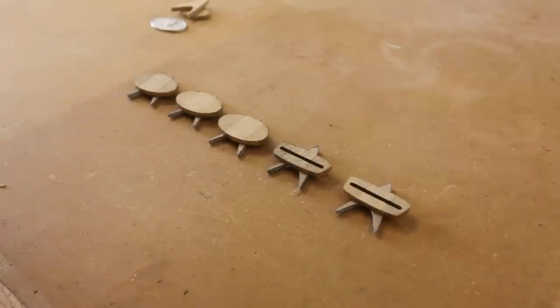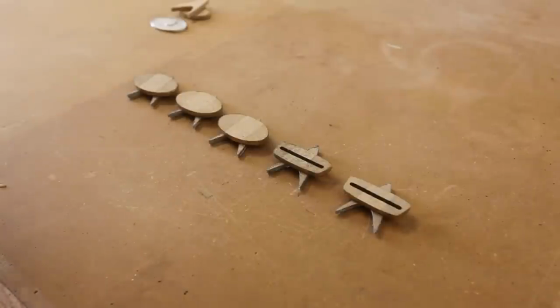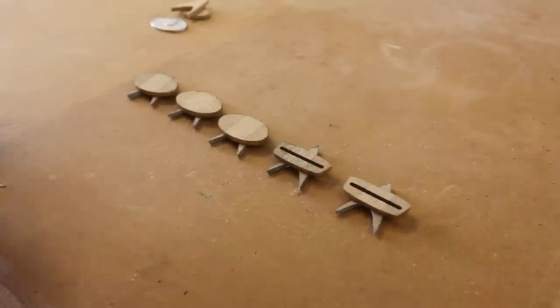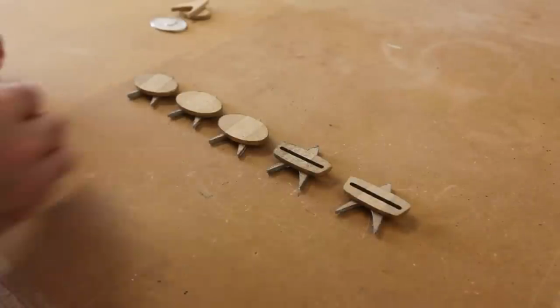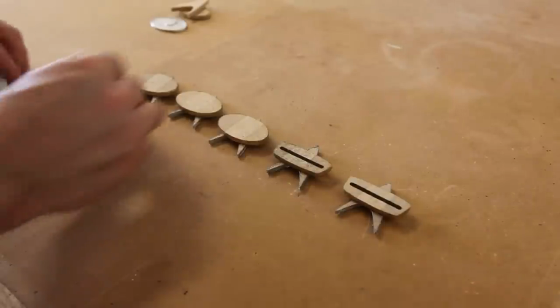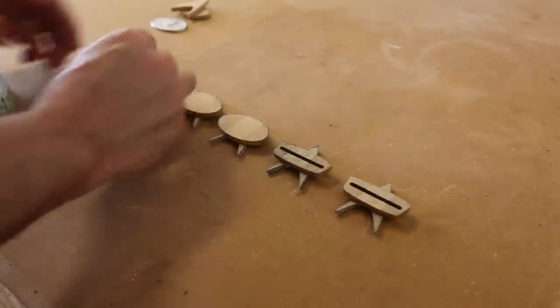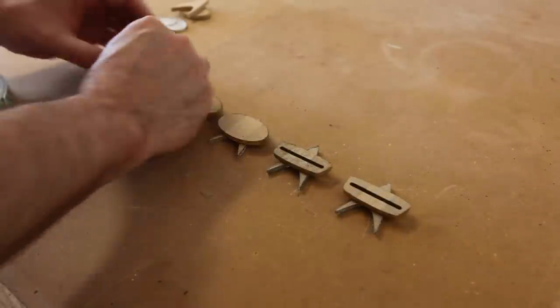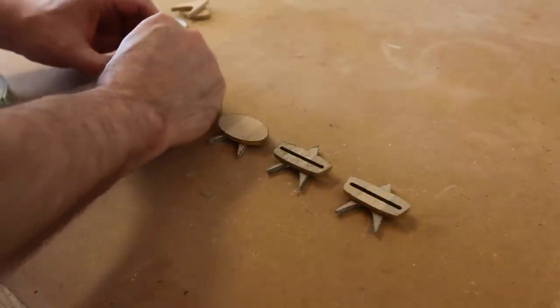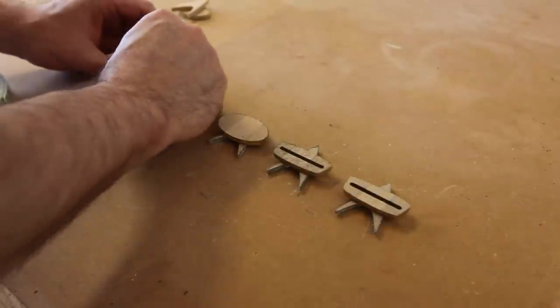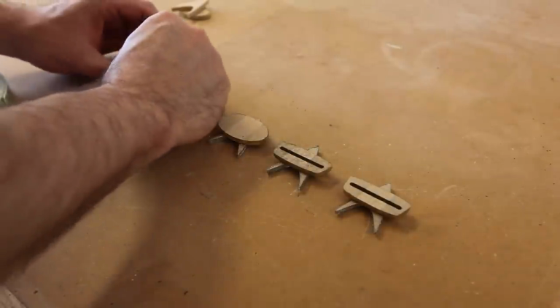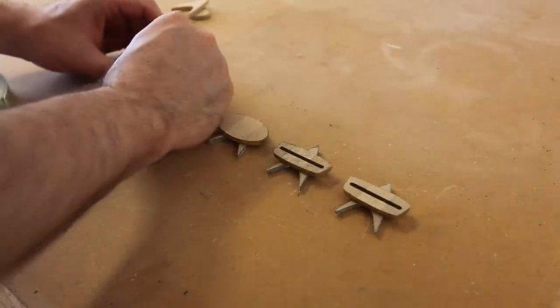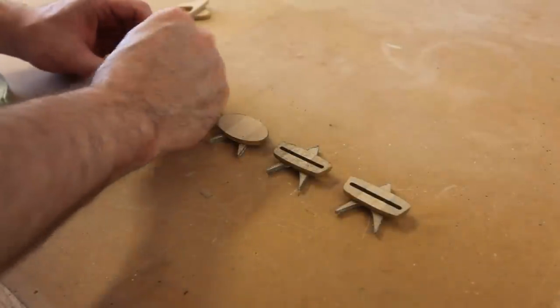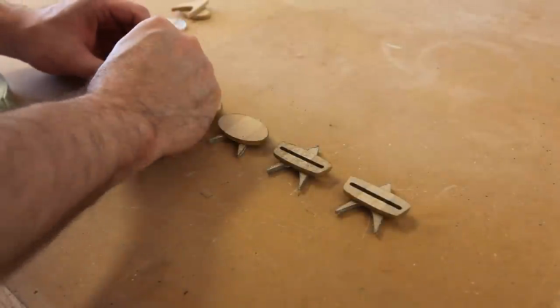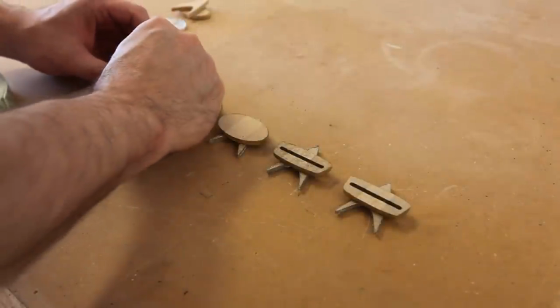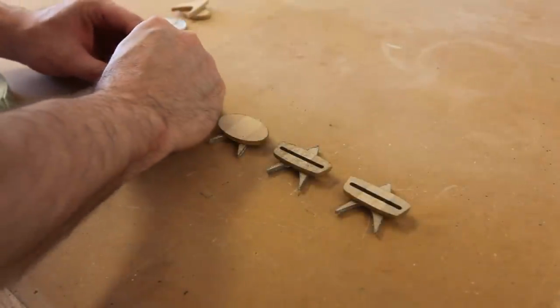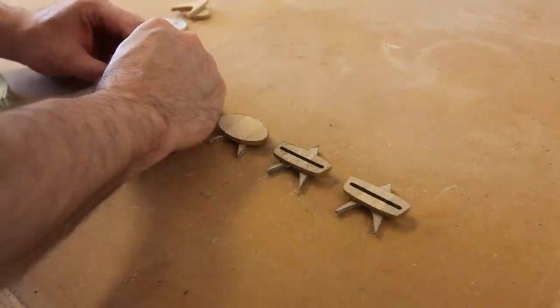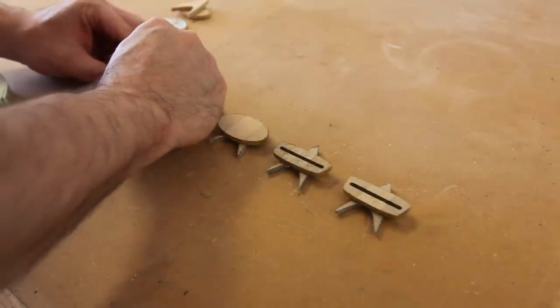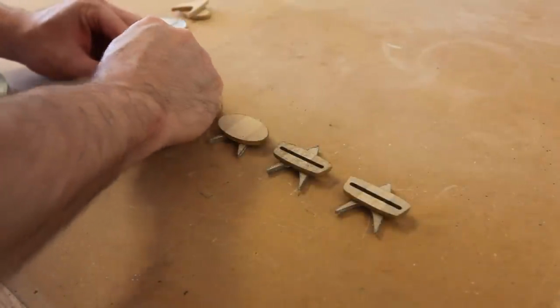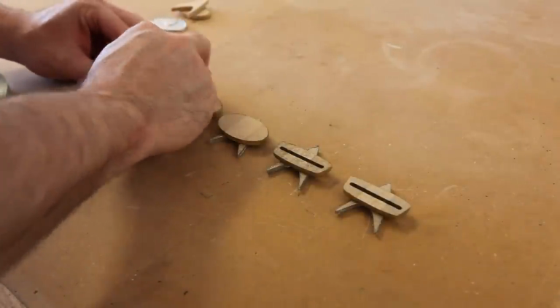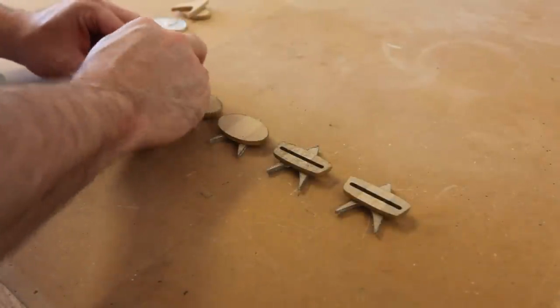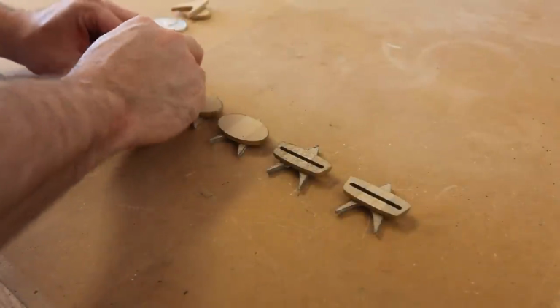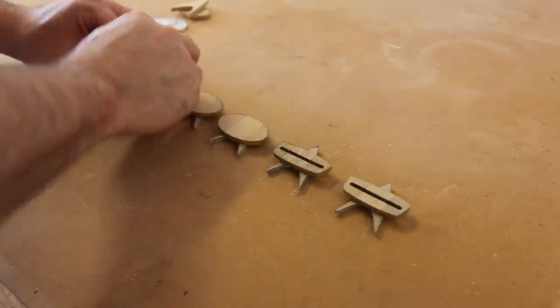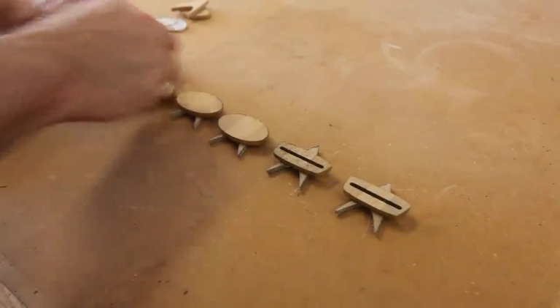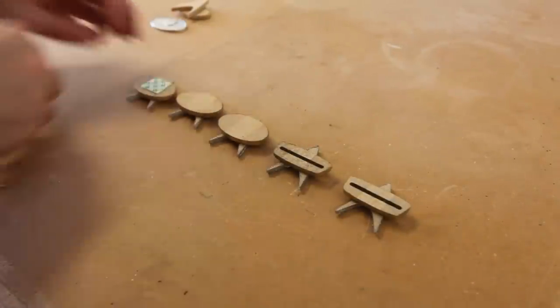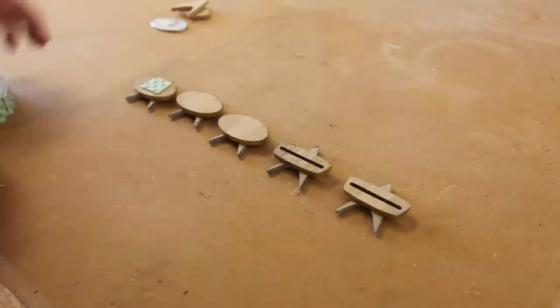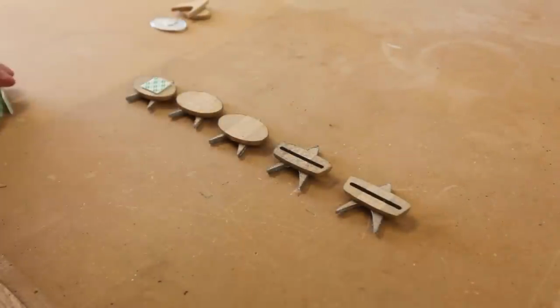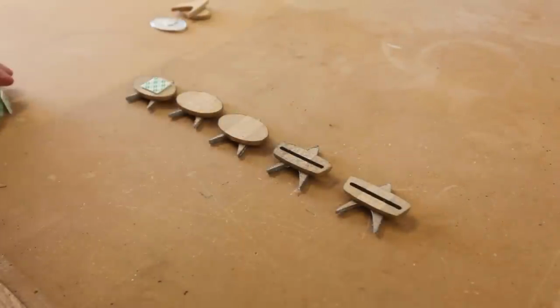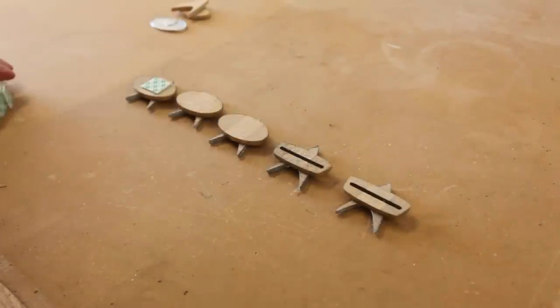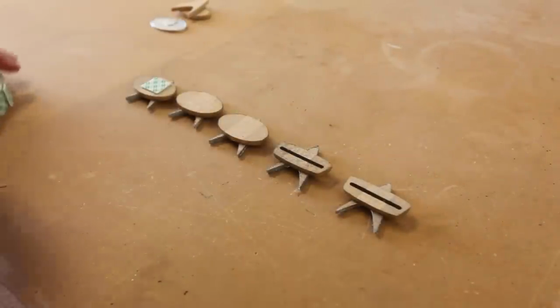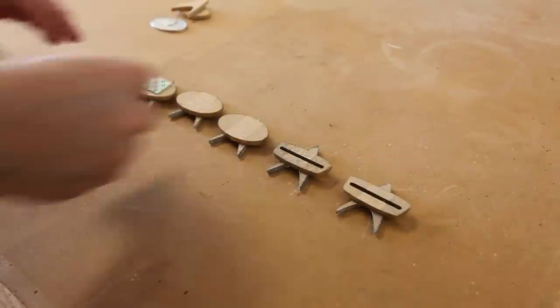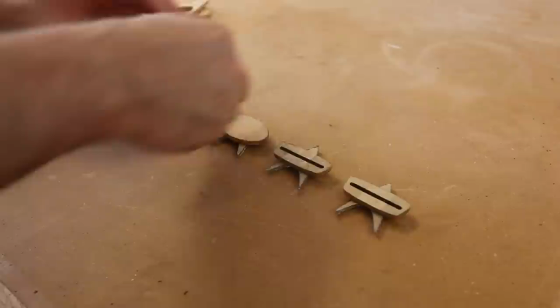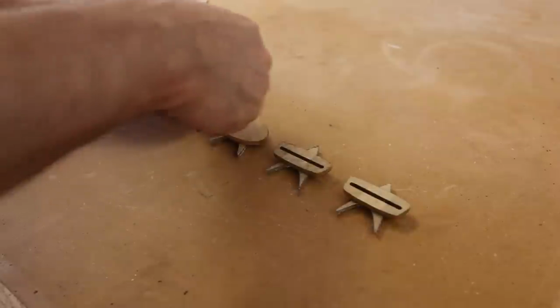I'm just going to add some double-sided tape to the back, and this will allow you to stick them to things.